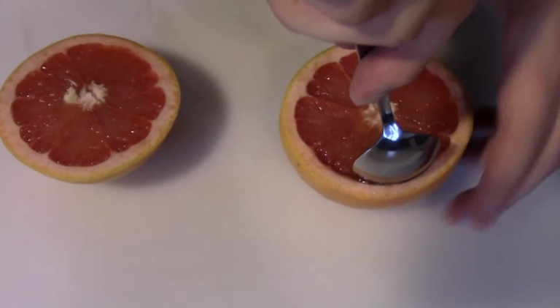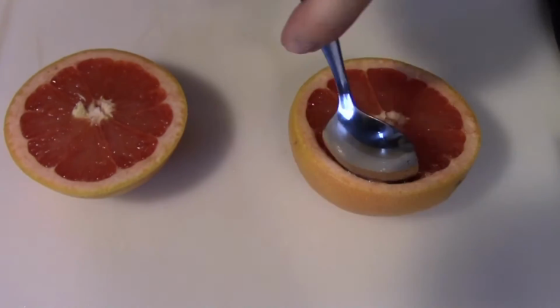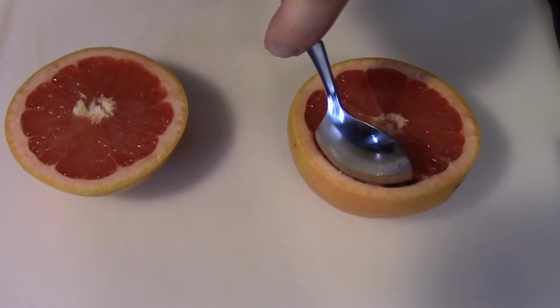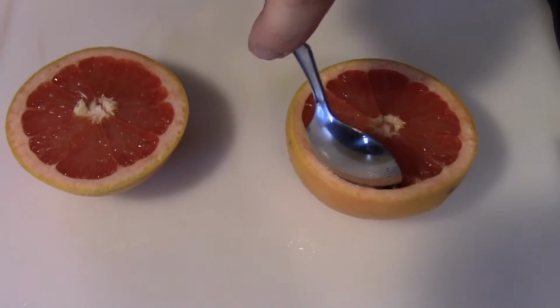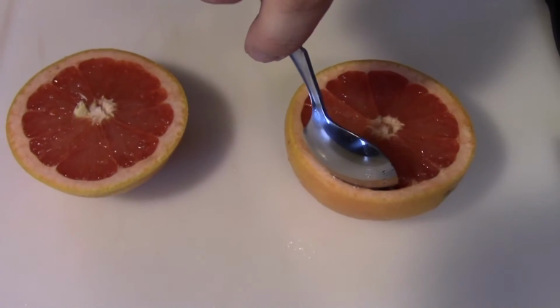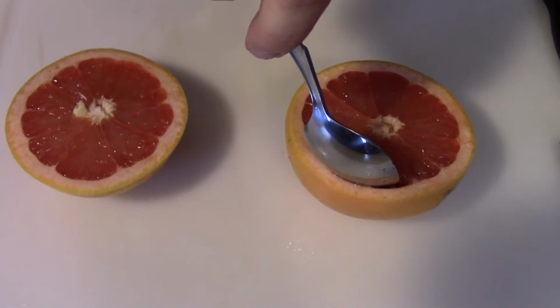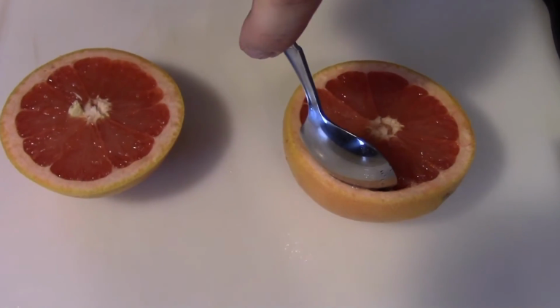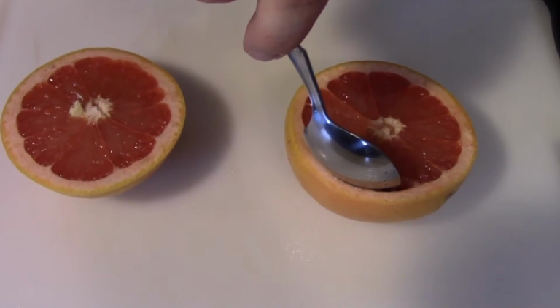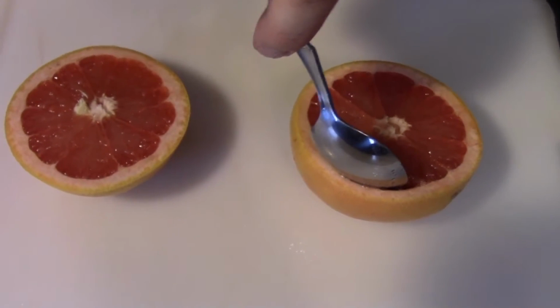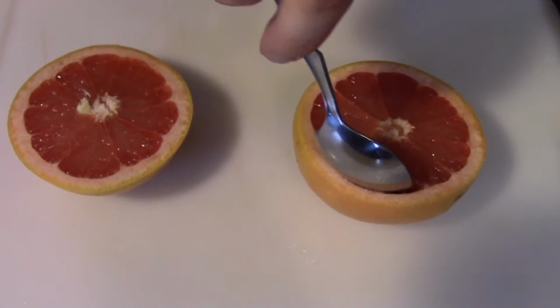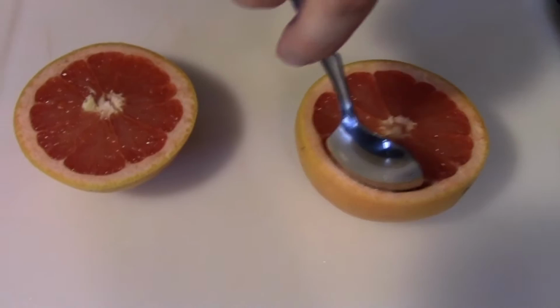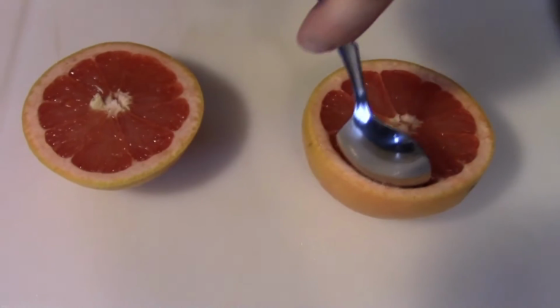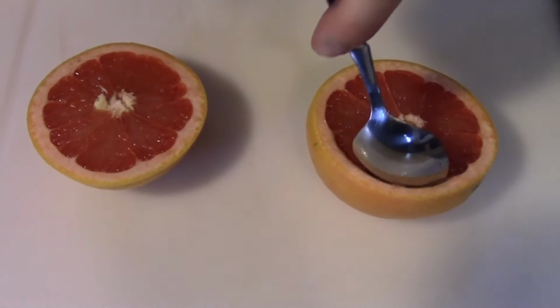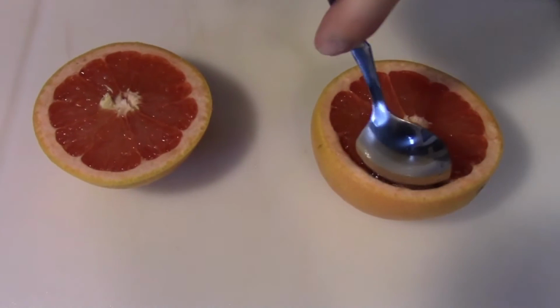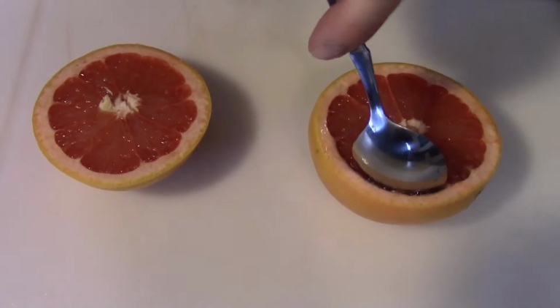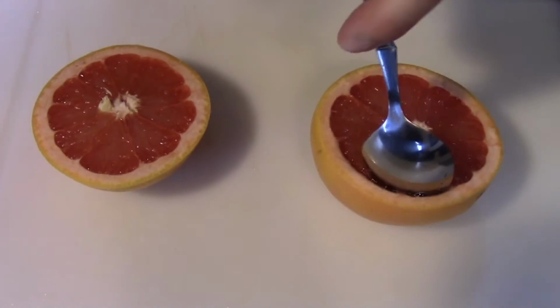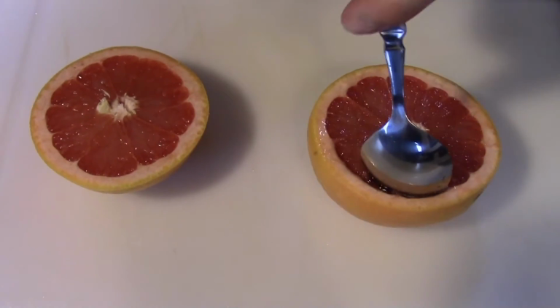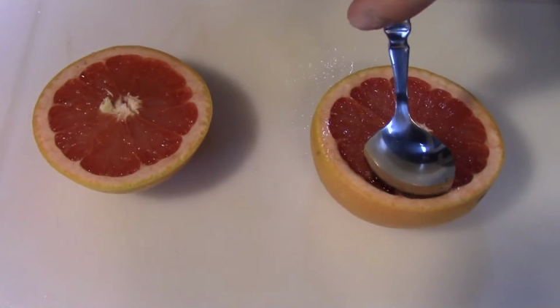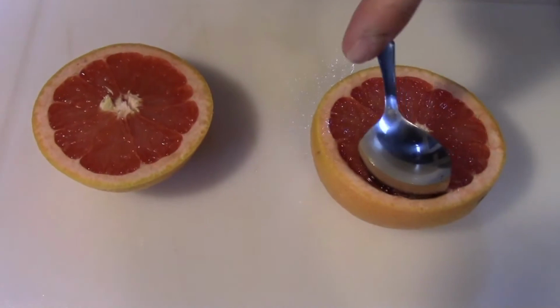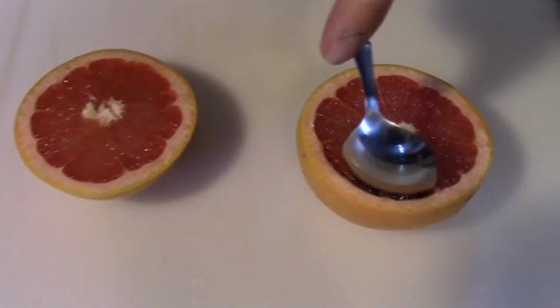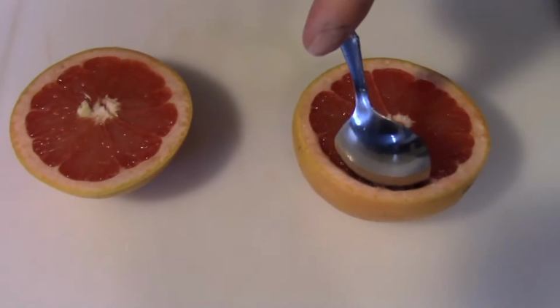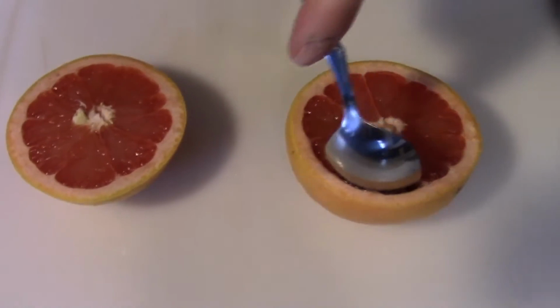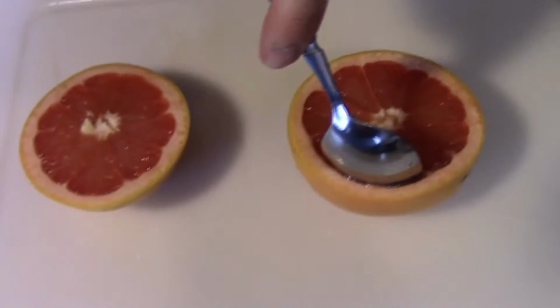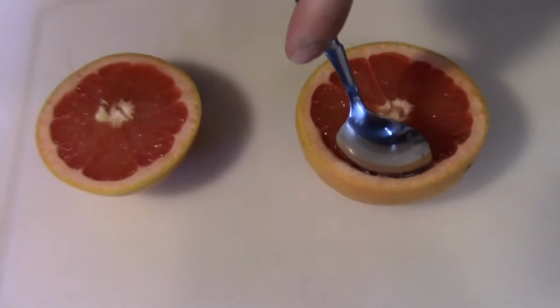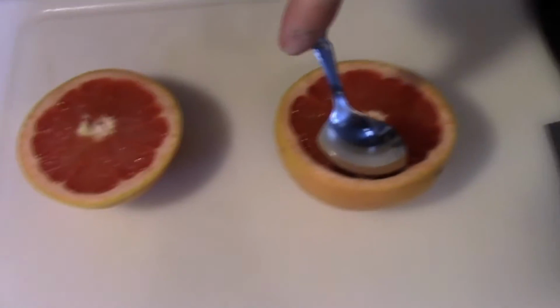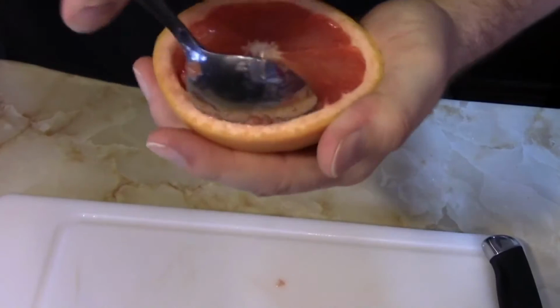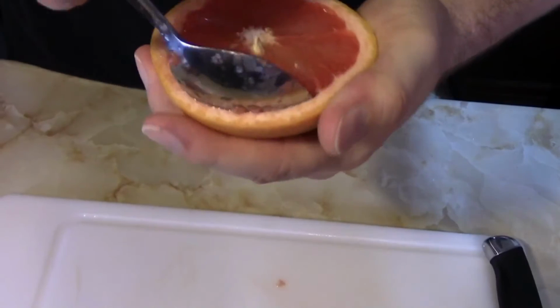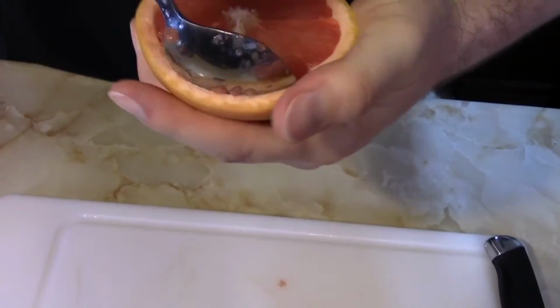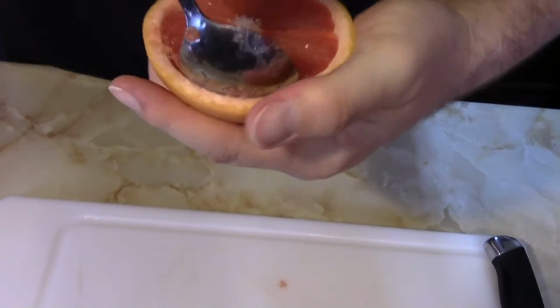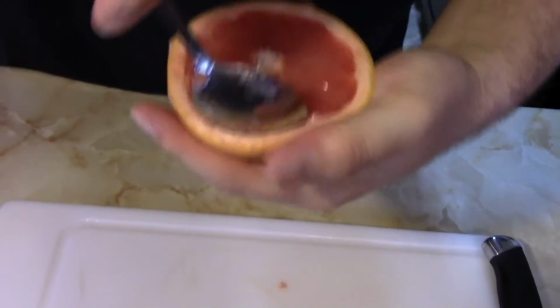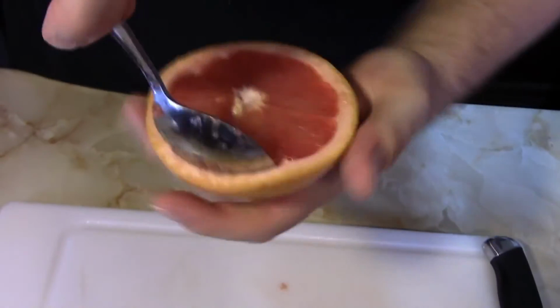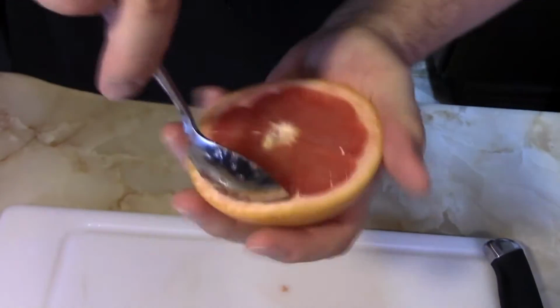That went directly into my eye. I just got maced by this gosh damn citrus fruit. What little vision I had is now gone.